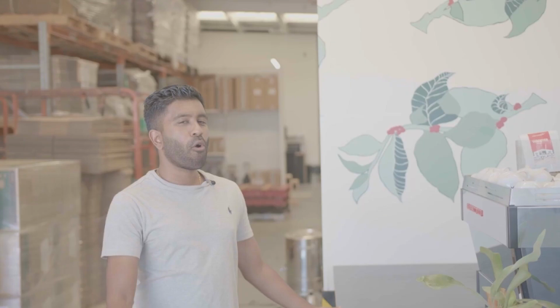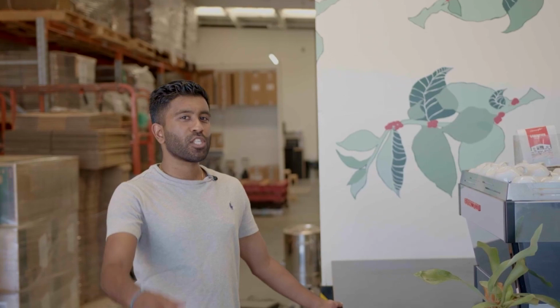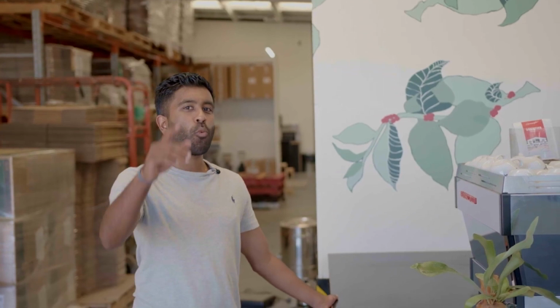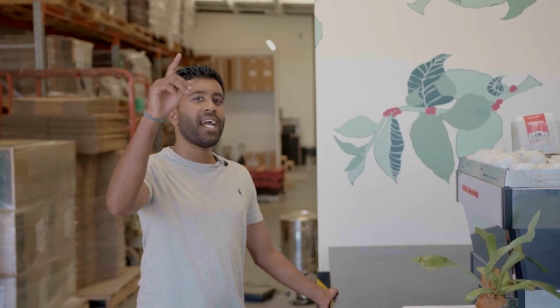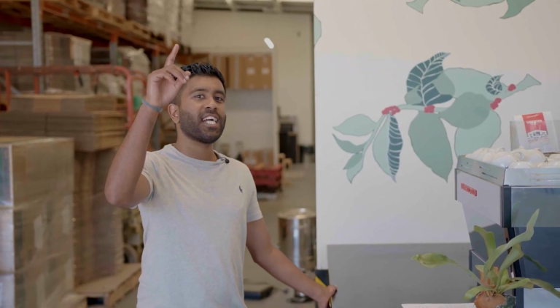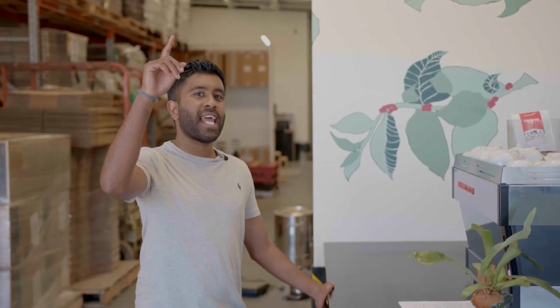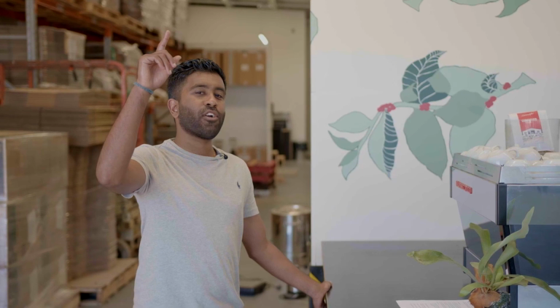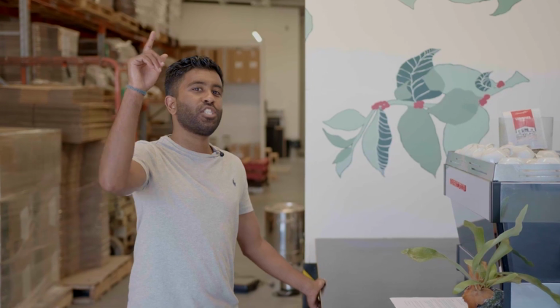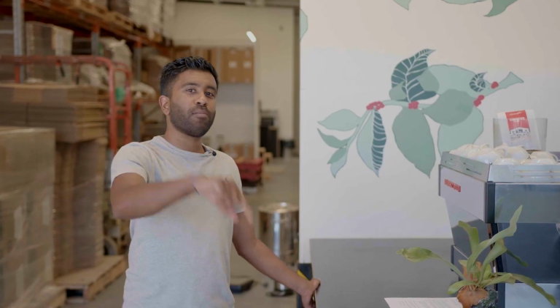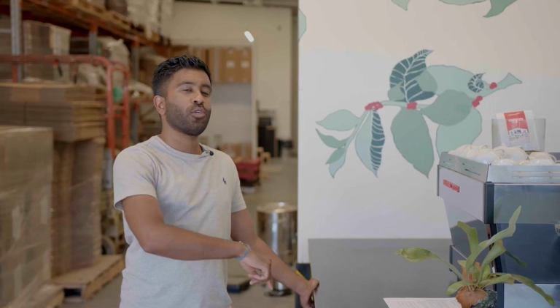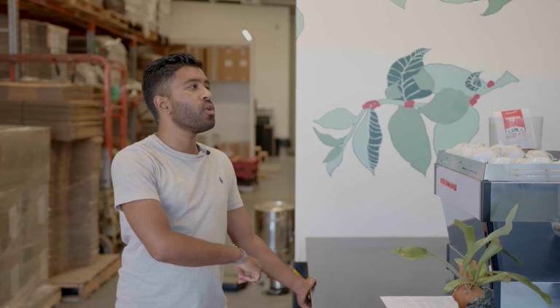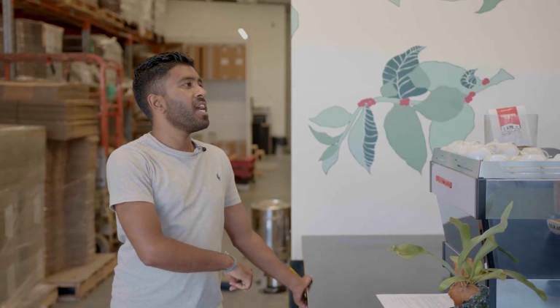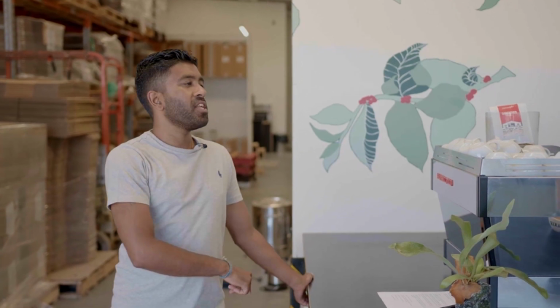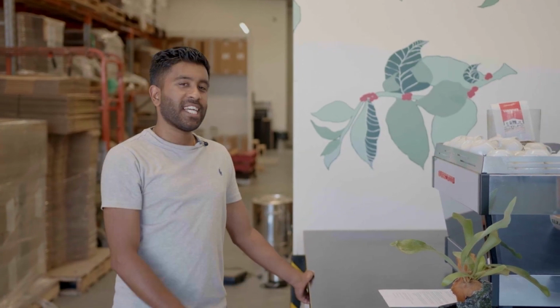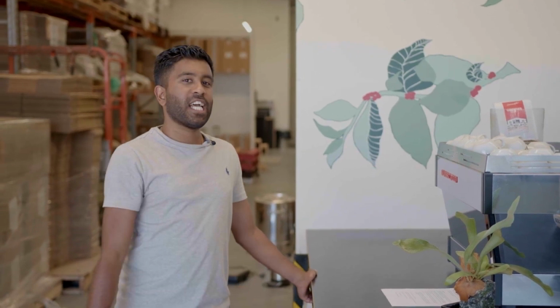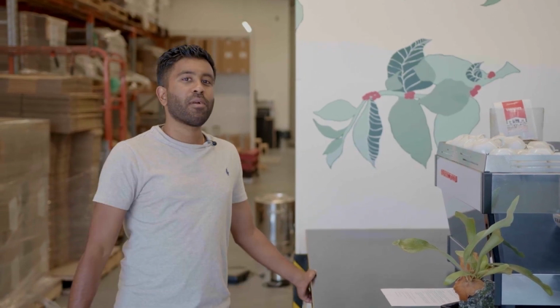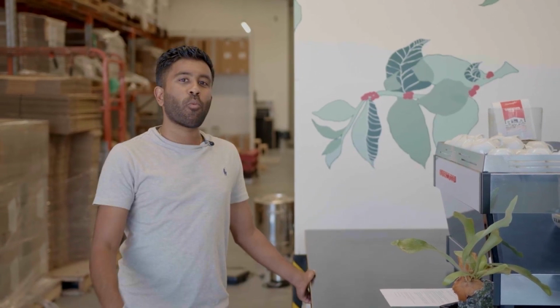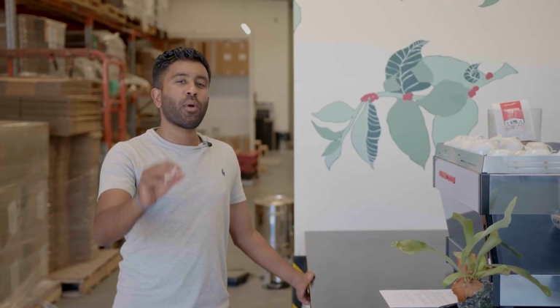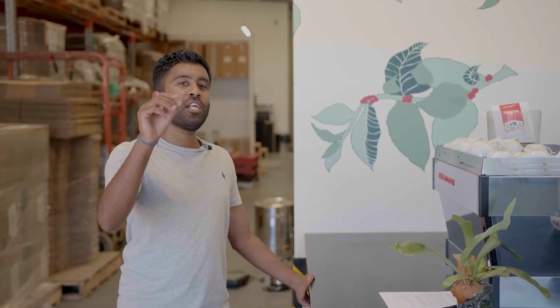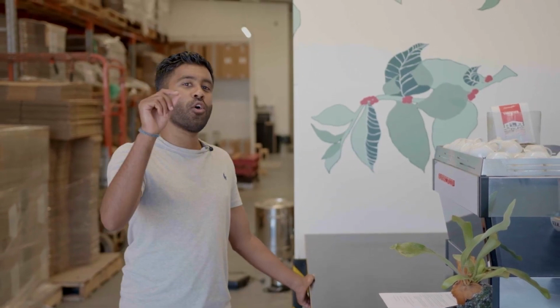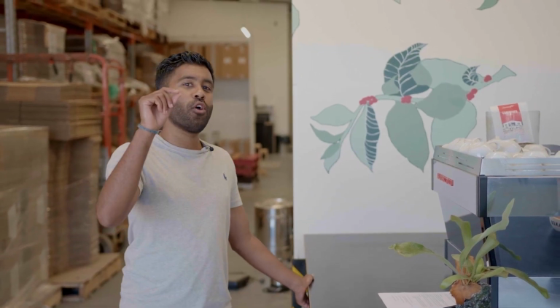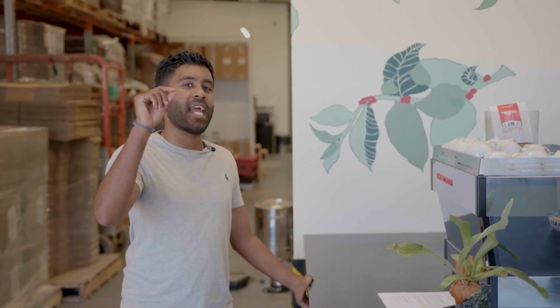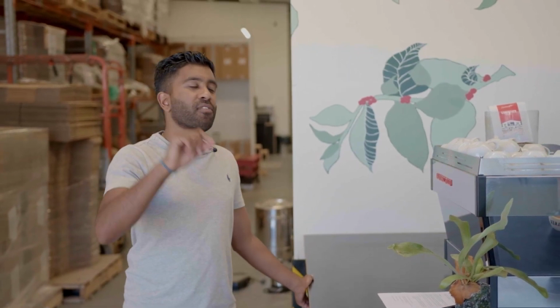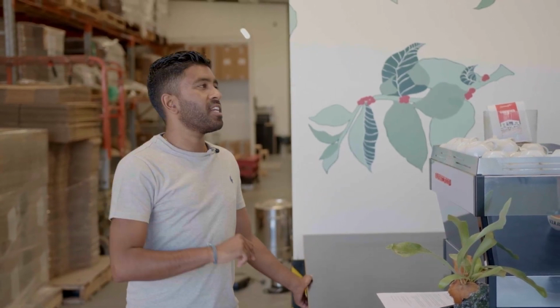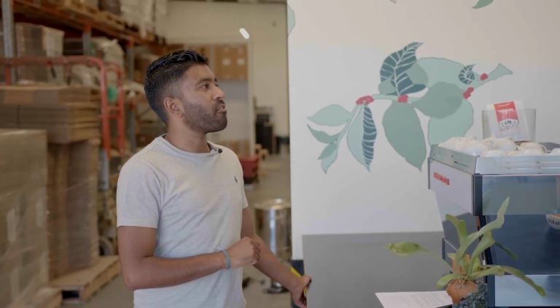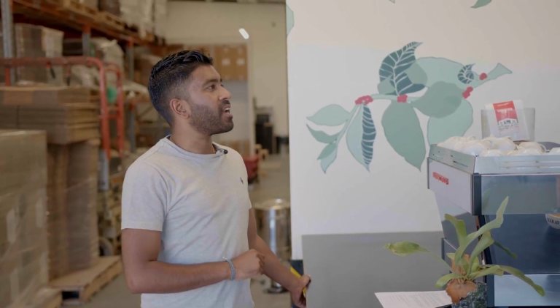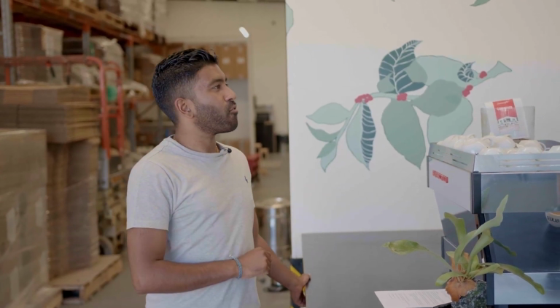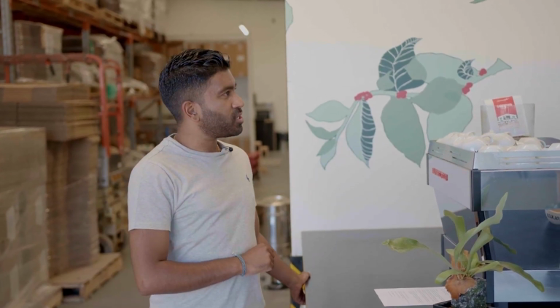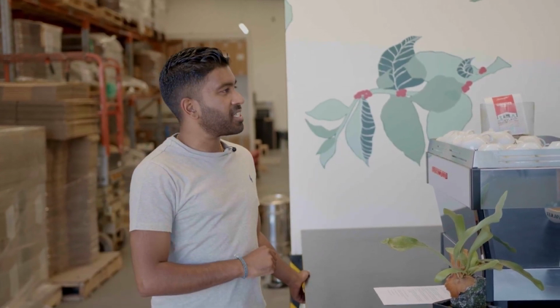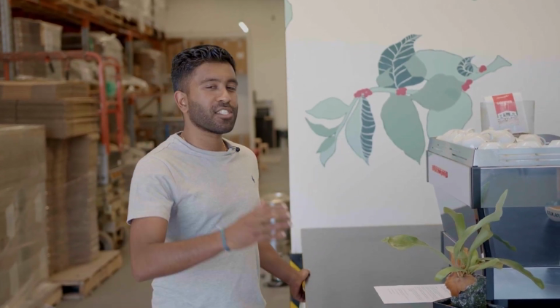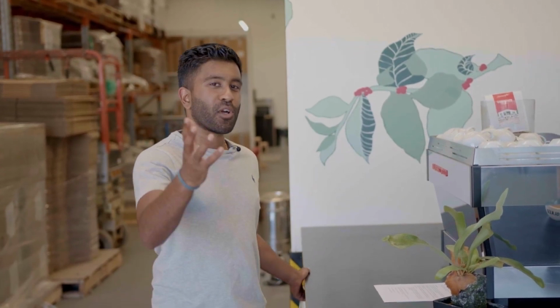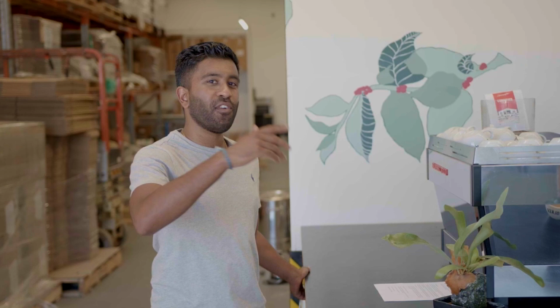All right, so we are now going to jump to the next segment where we're going to learn everything around roasting and coffee.